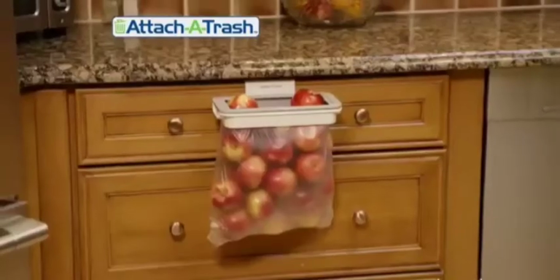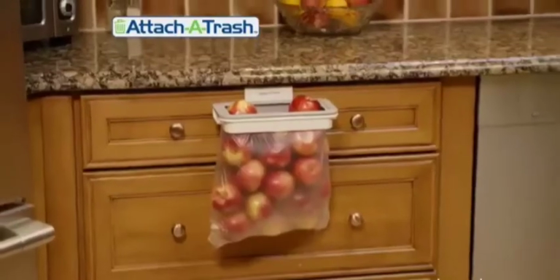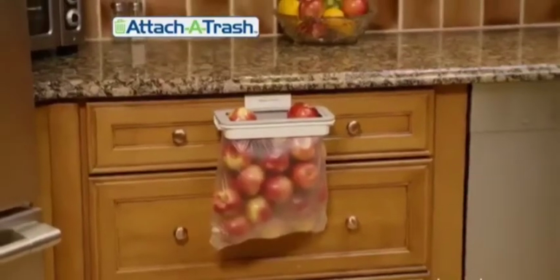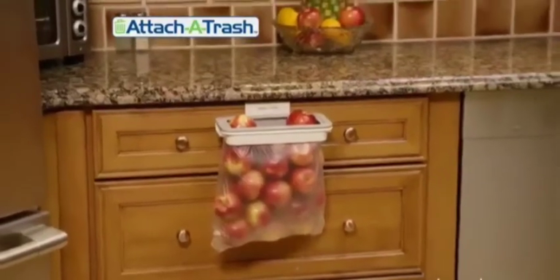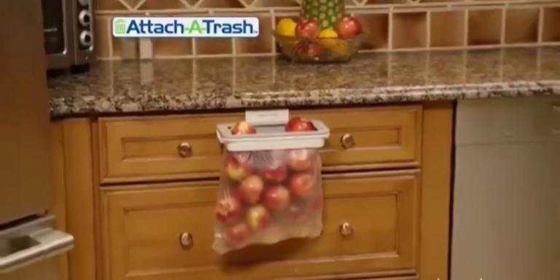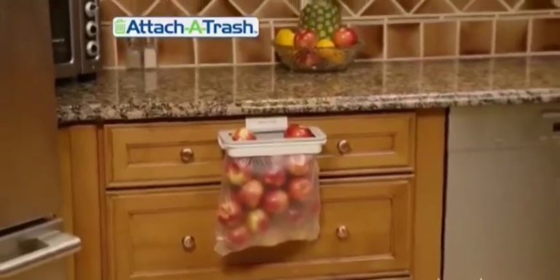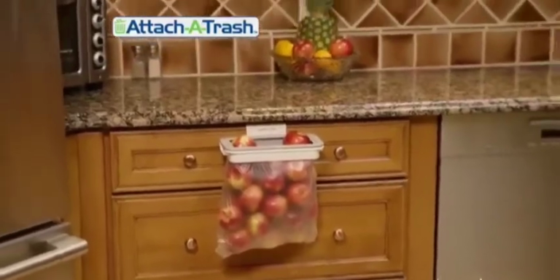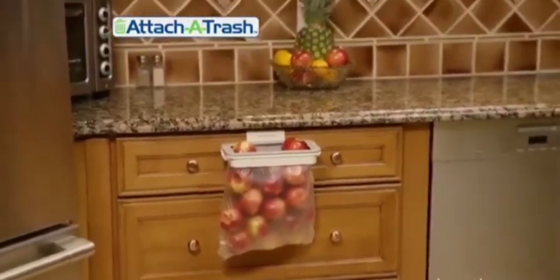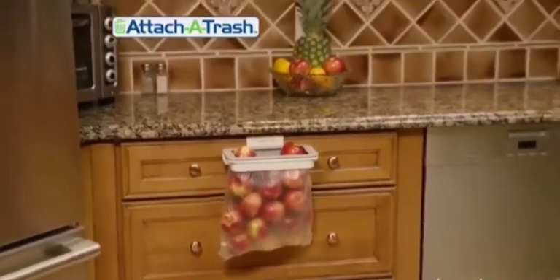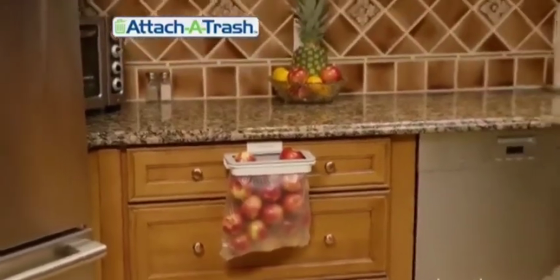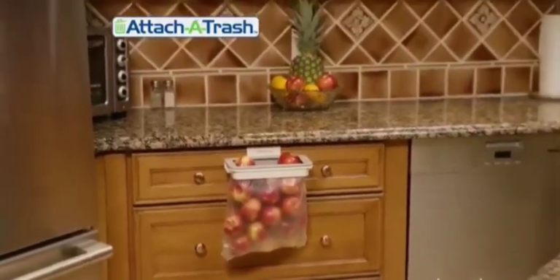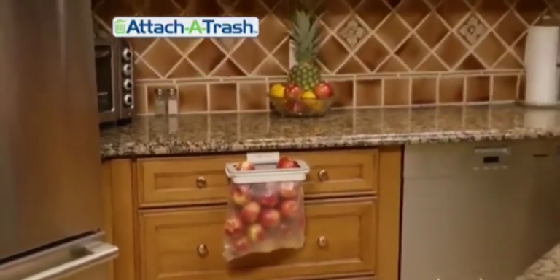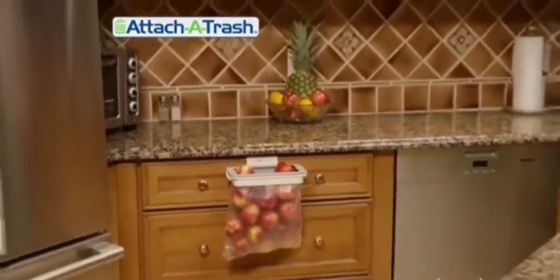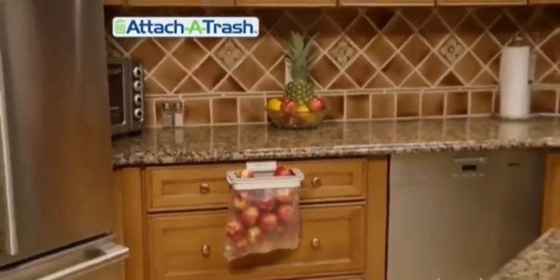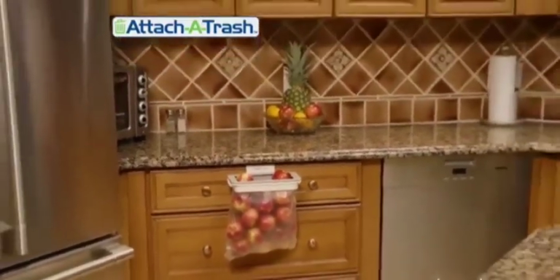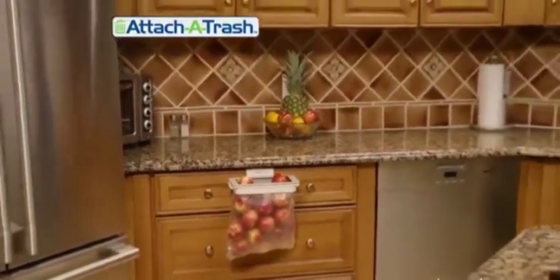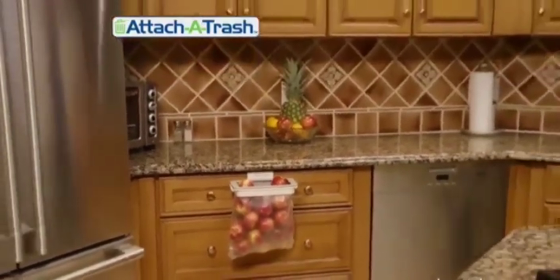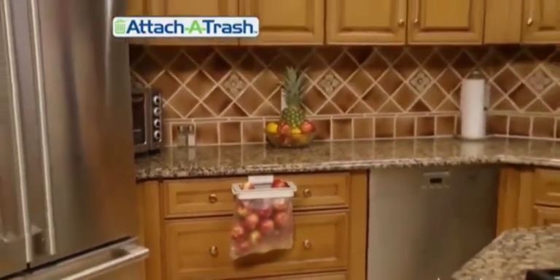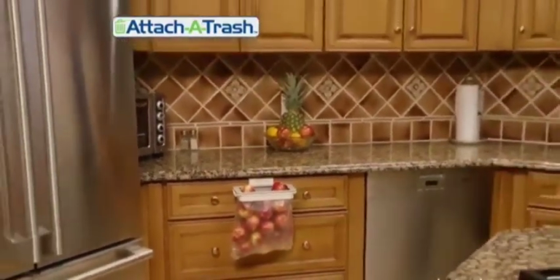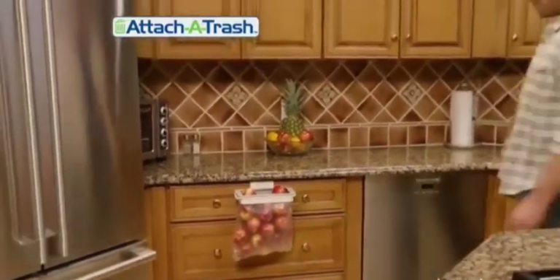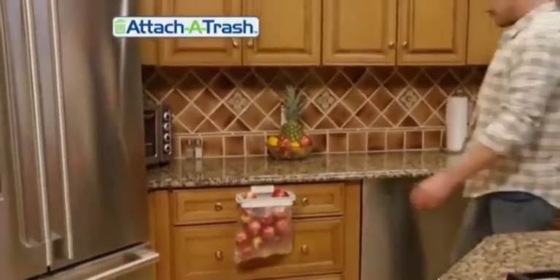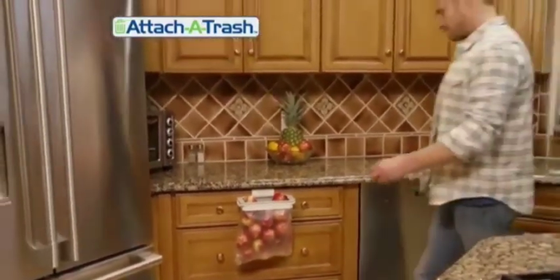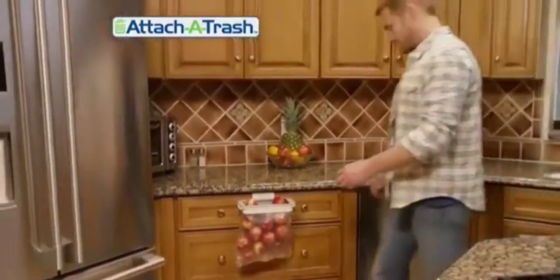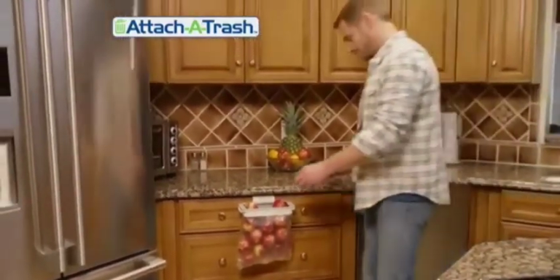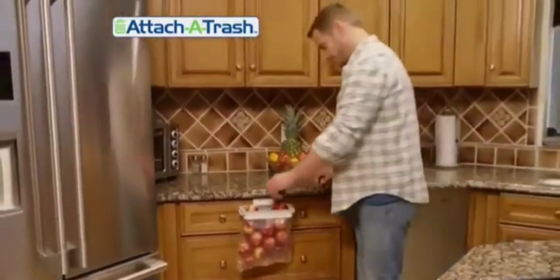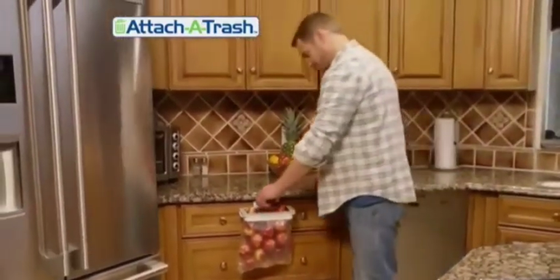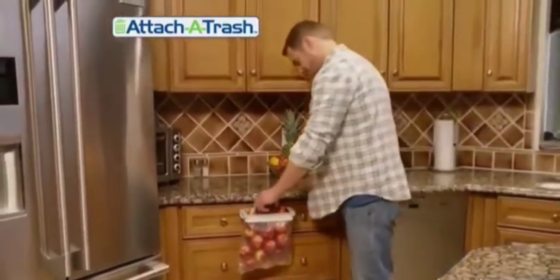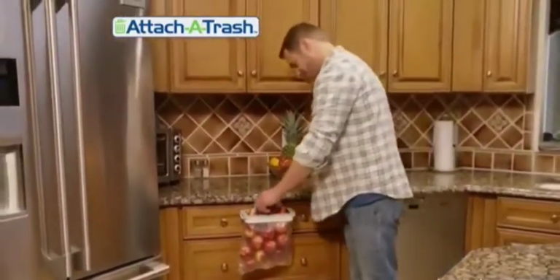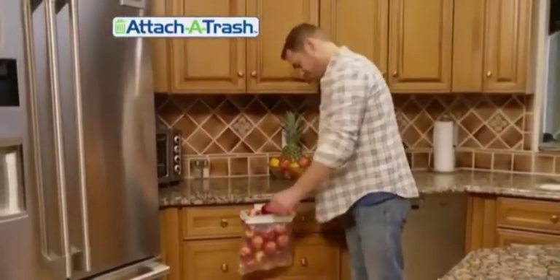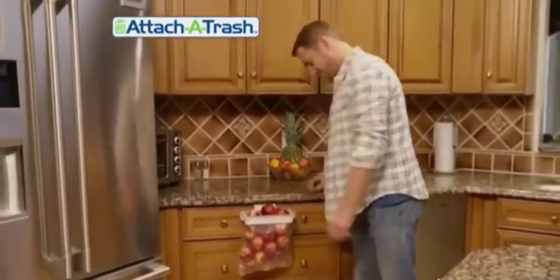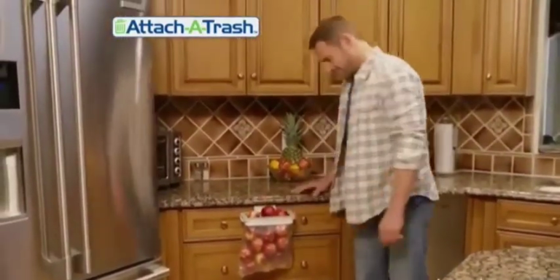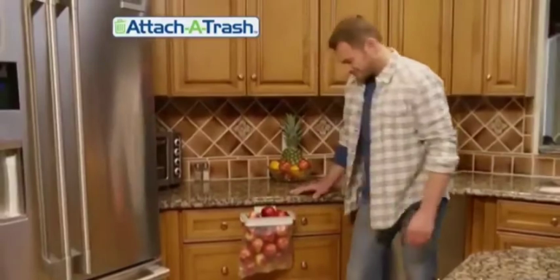Don't believe it? We put almost an entire basket of apples into the Attach-A-Trash, and it still holds tight. Now that's strong.